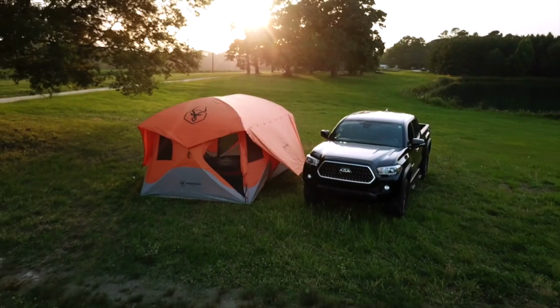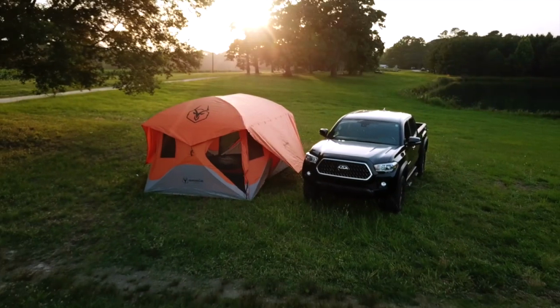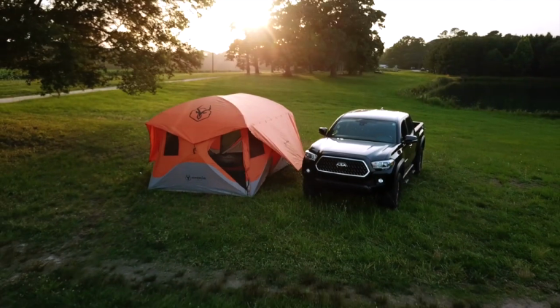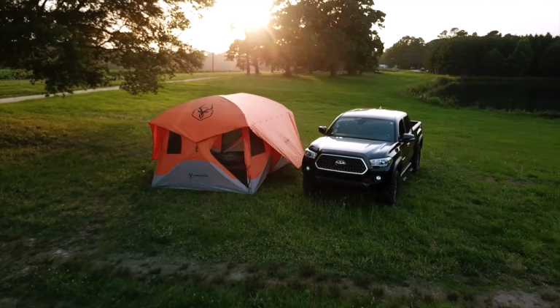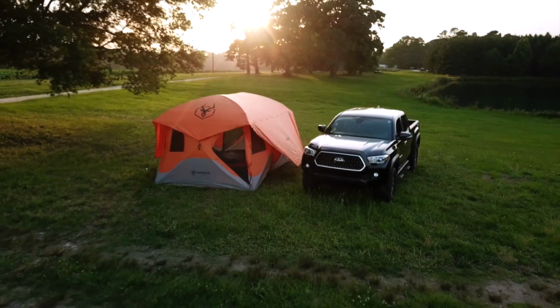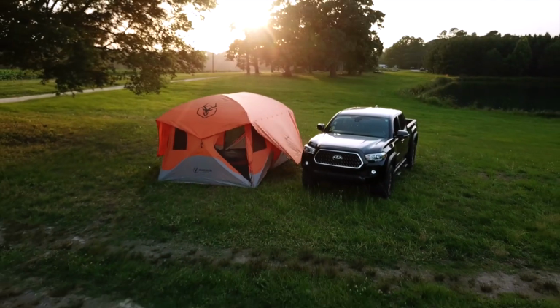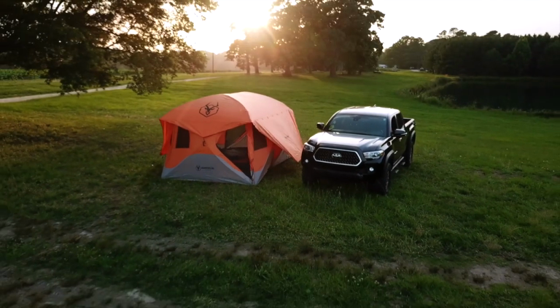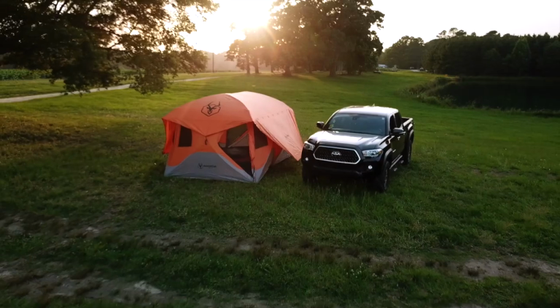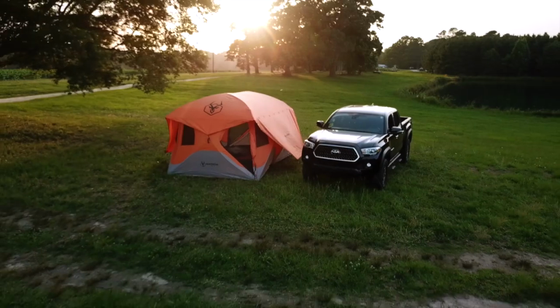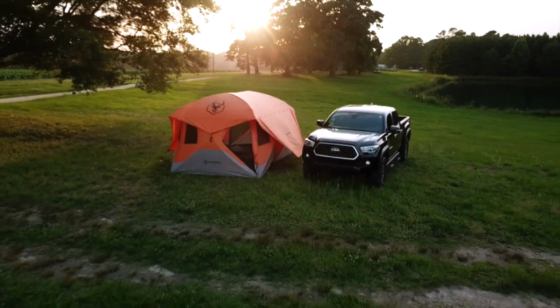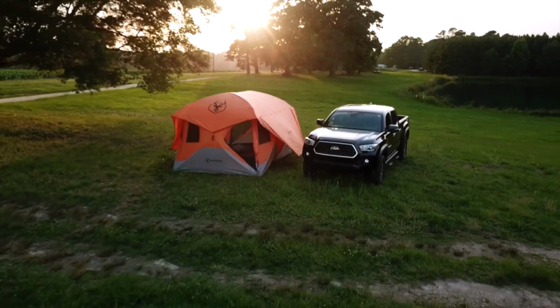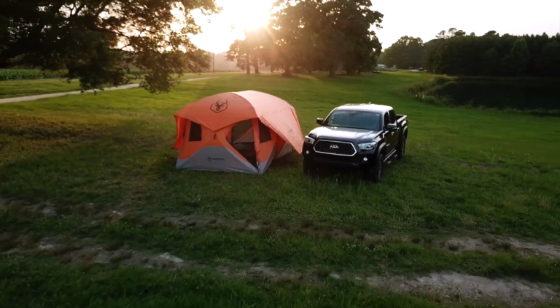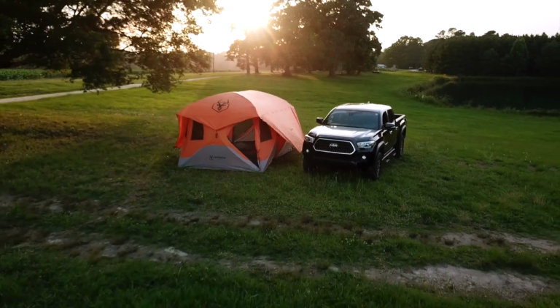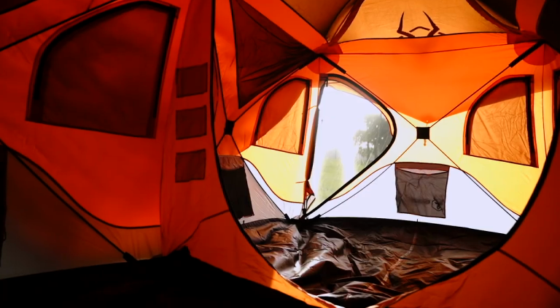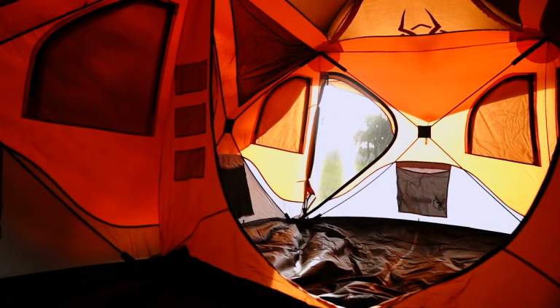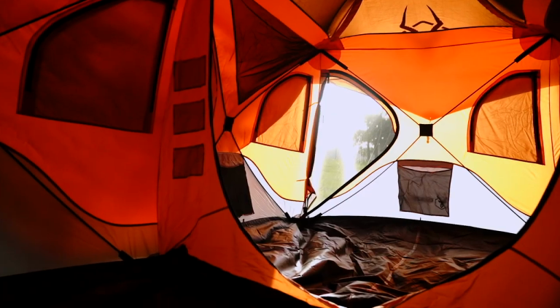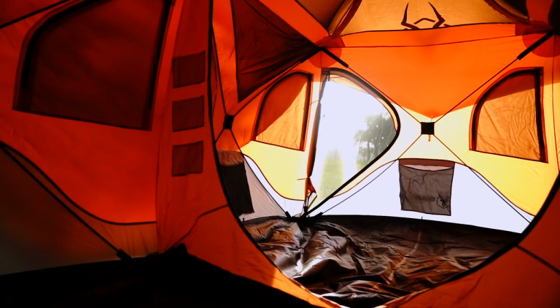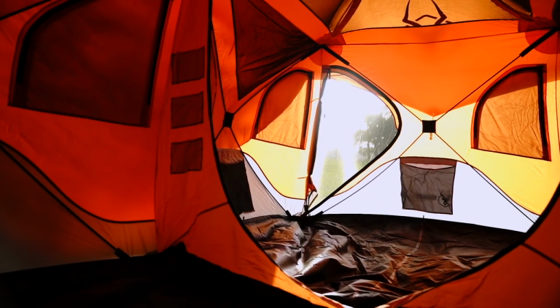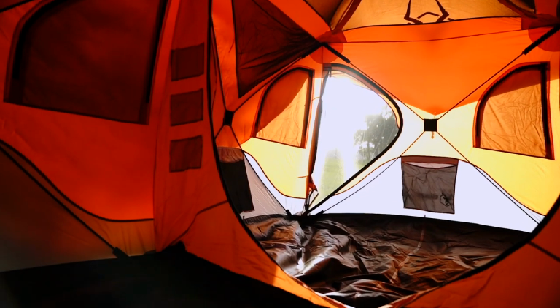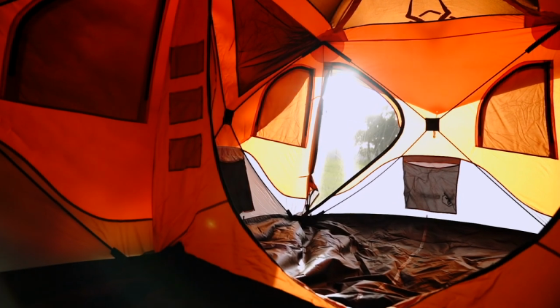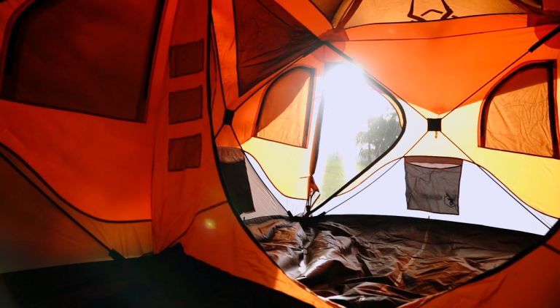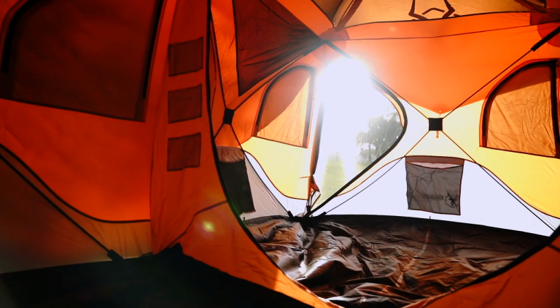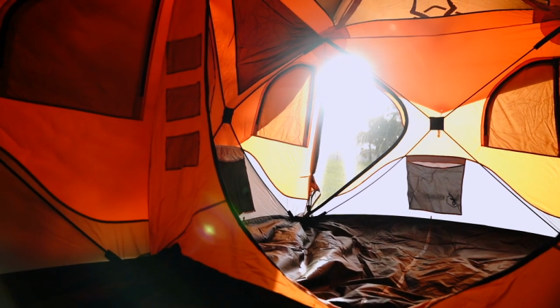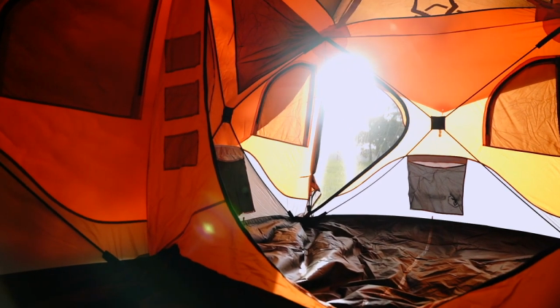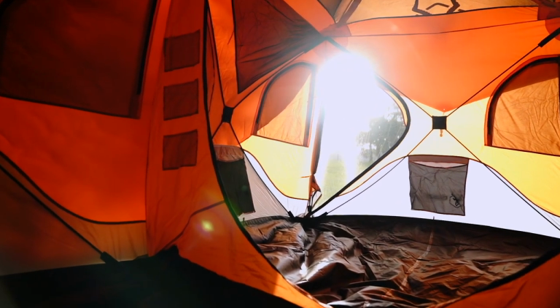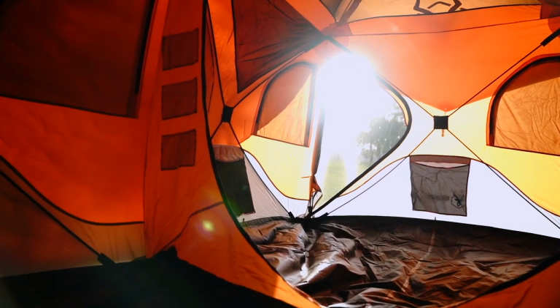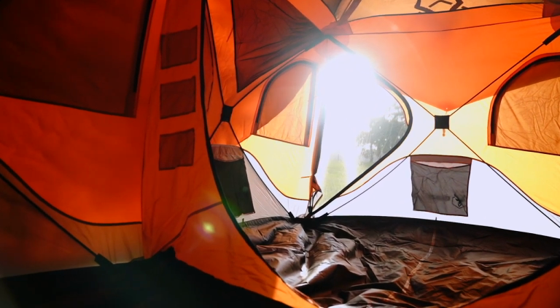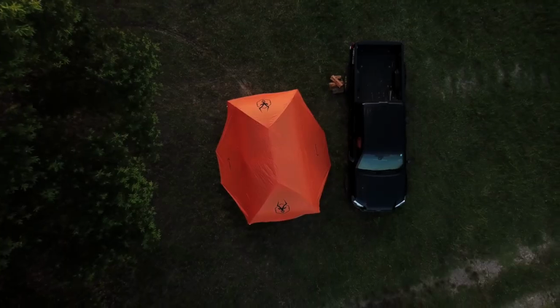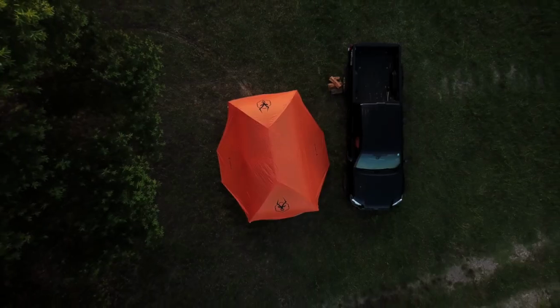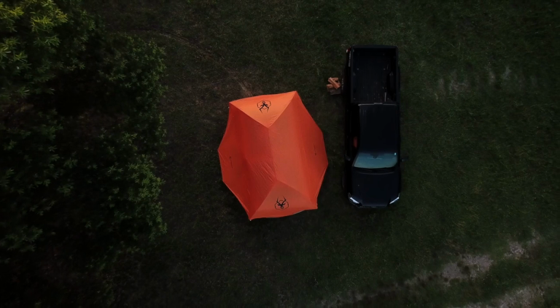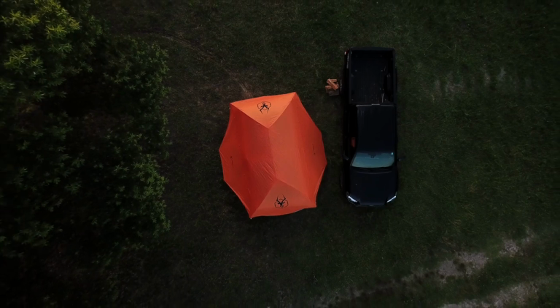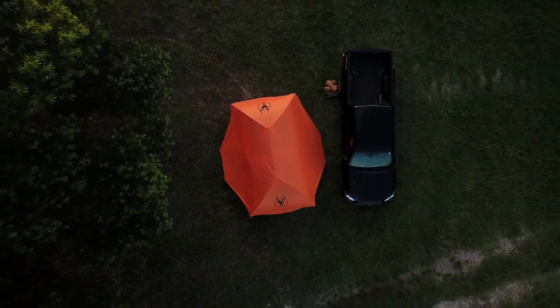The Gazelle T8 Hub Tent is the perfect shelter for your next expedition. Gazelle Tents — built for adventure.